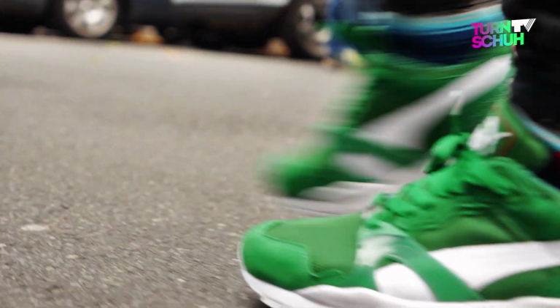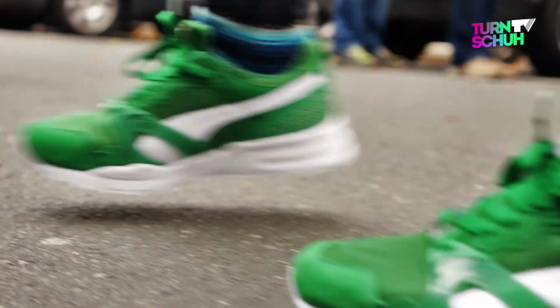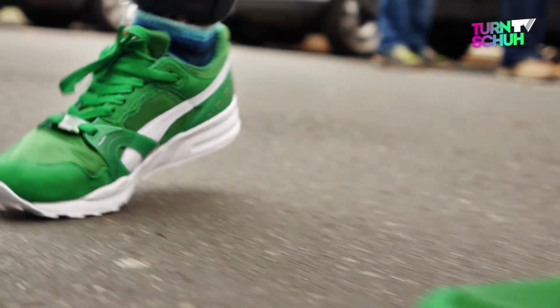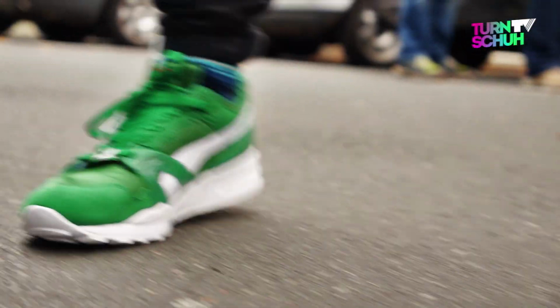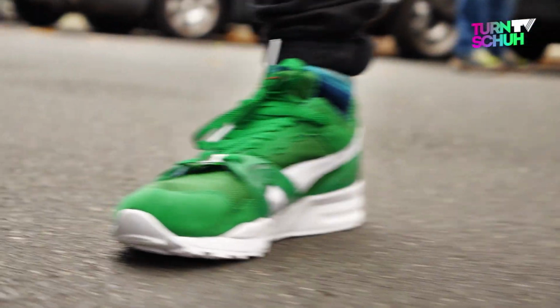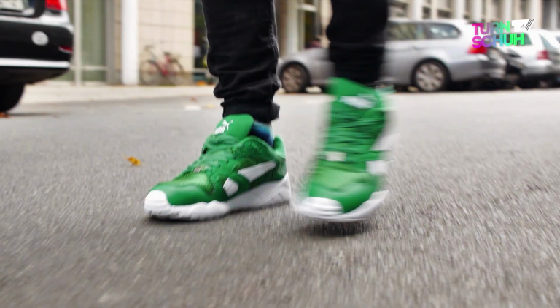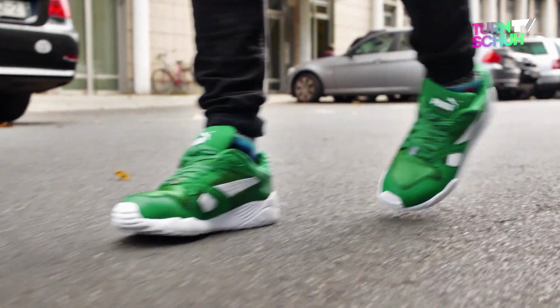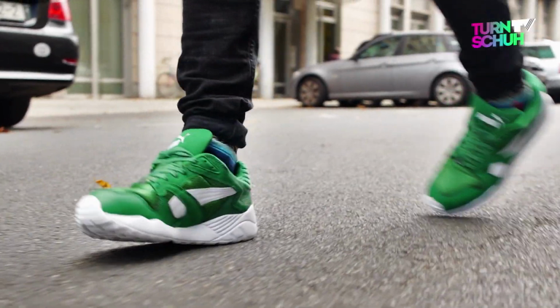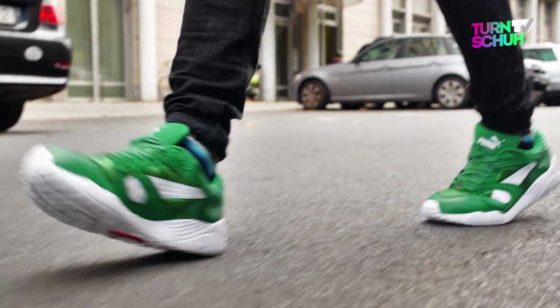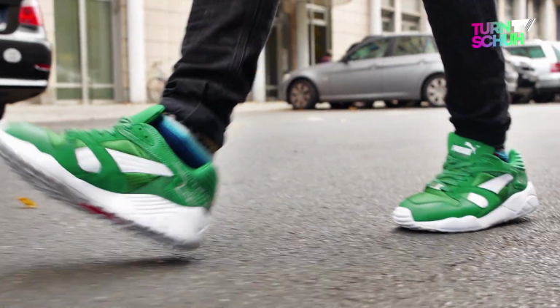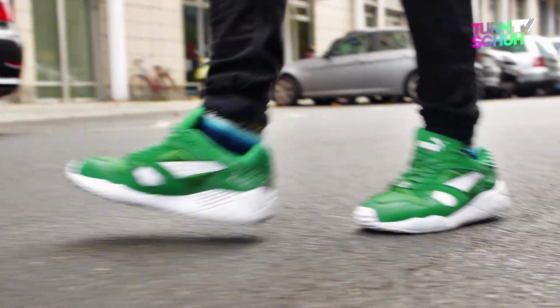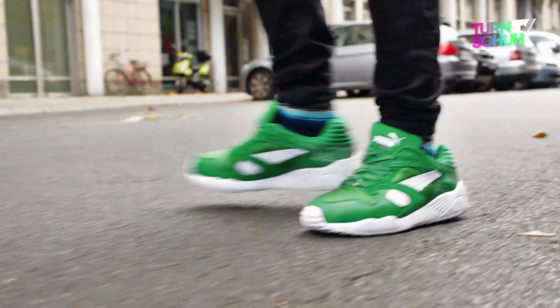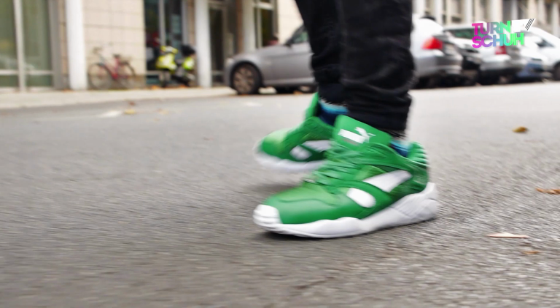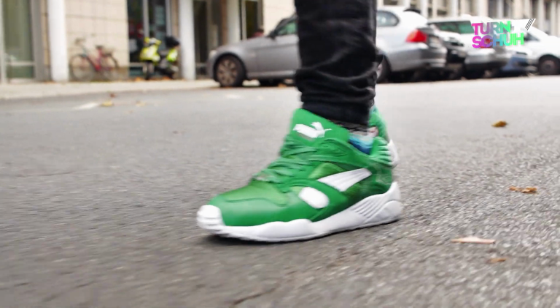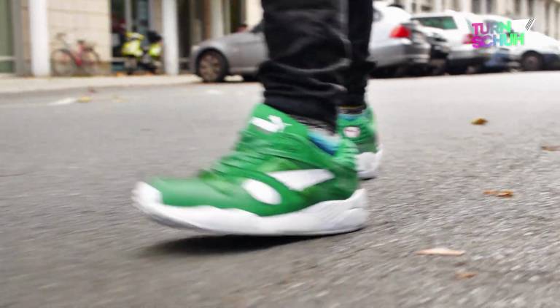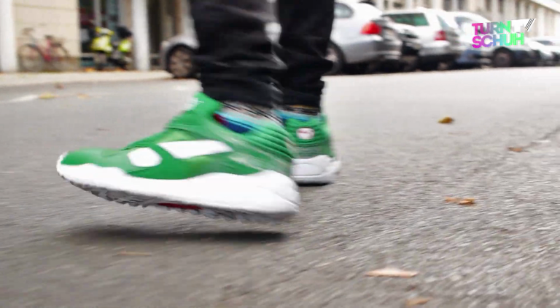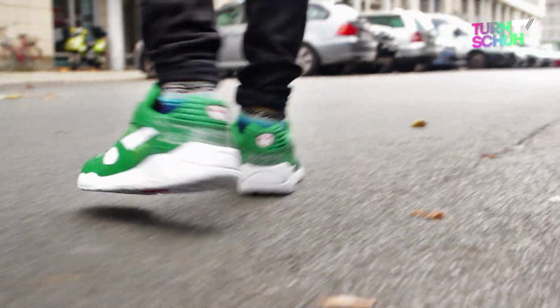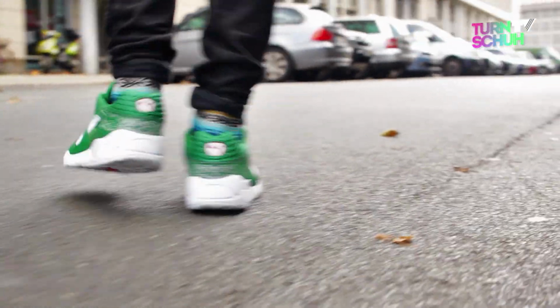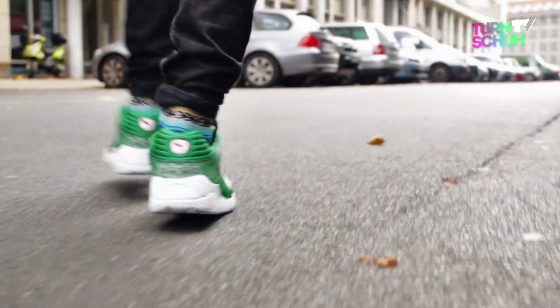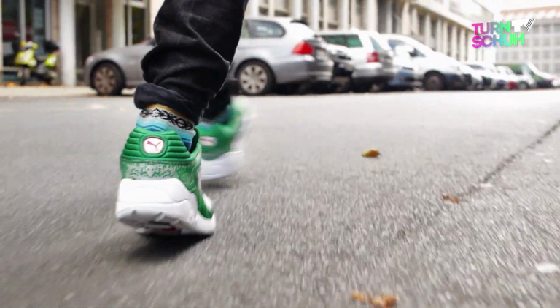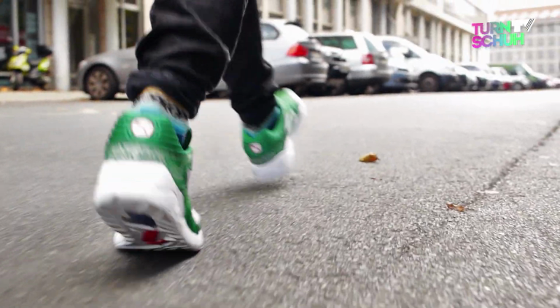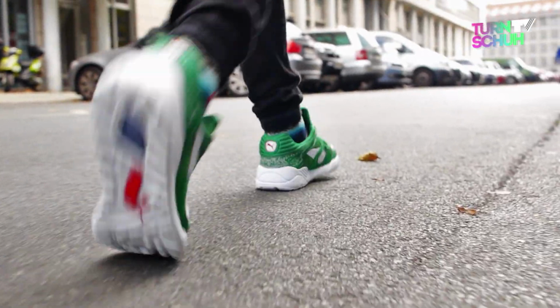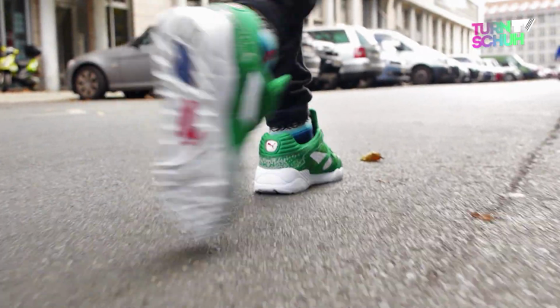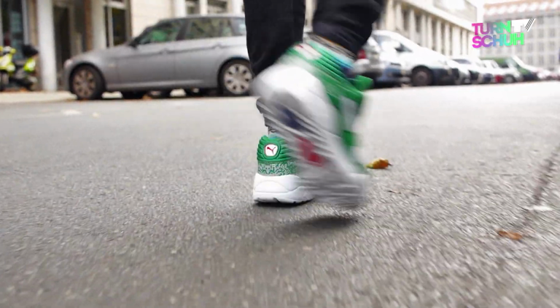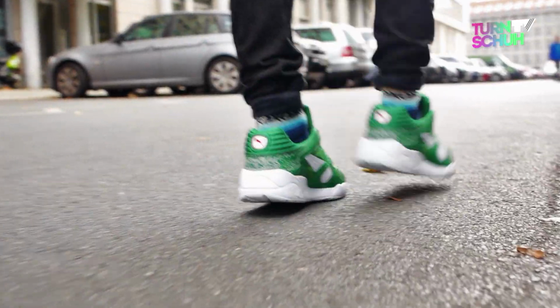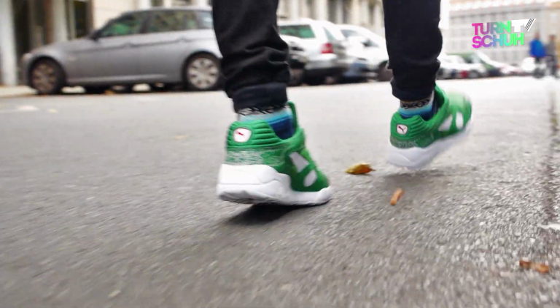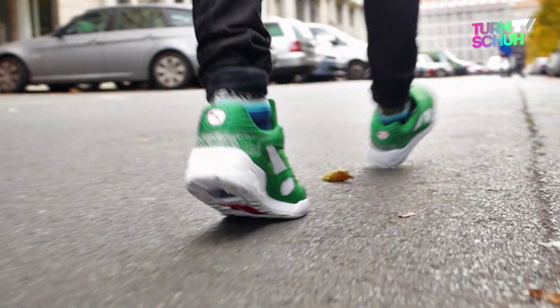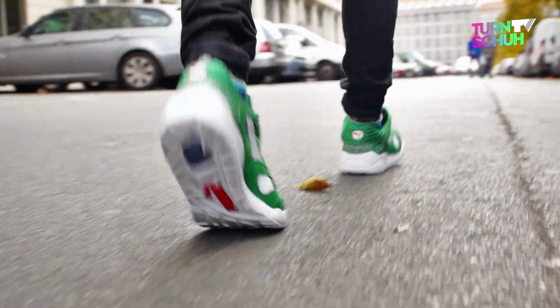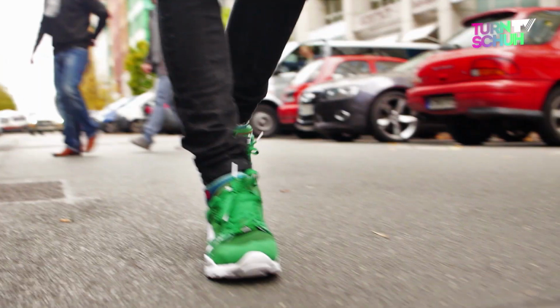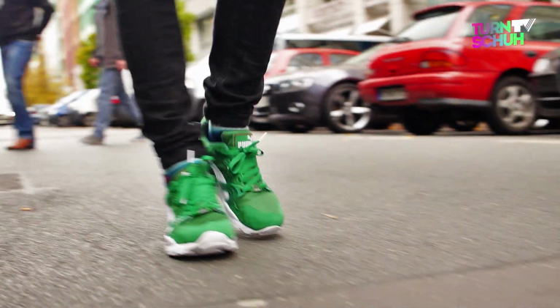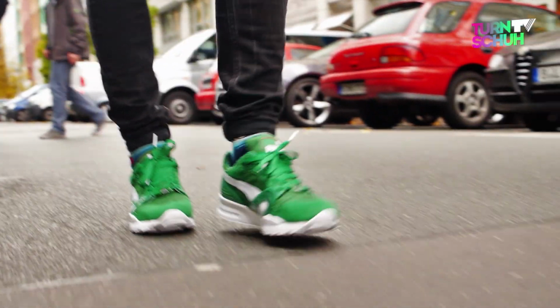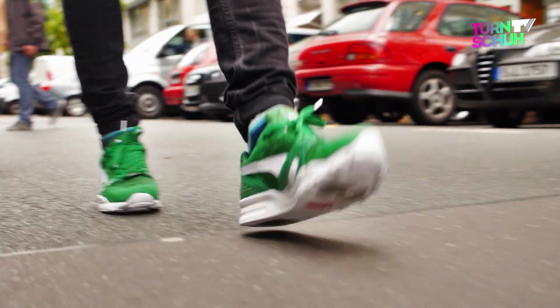You can purchase your pair as of October 31st, priced between 110 and 130 Euros.